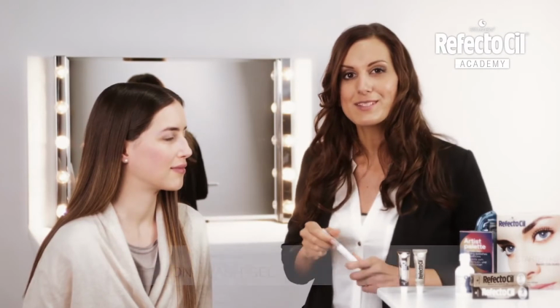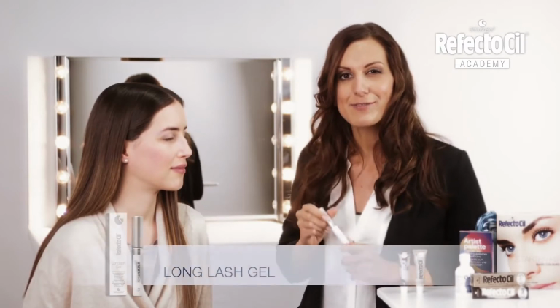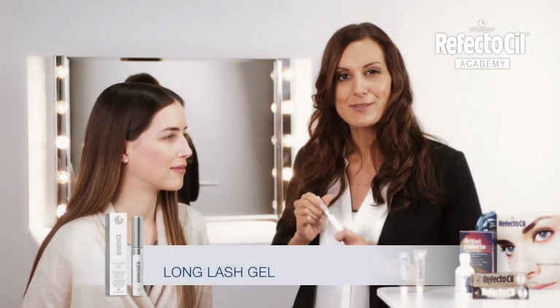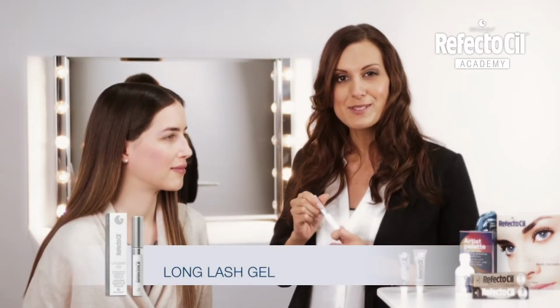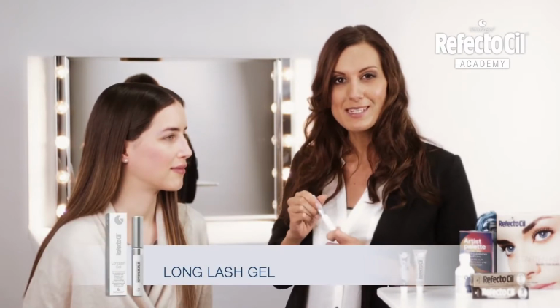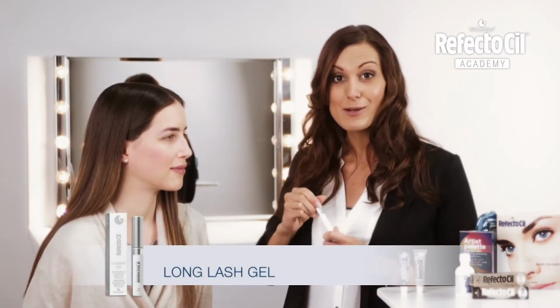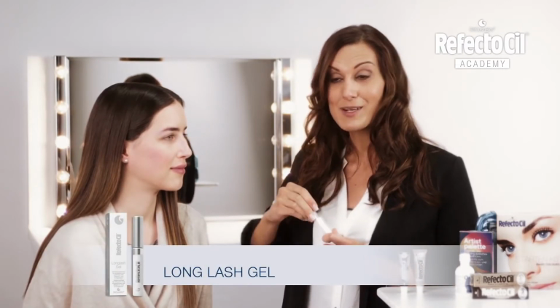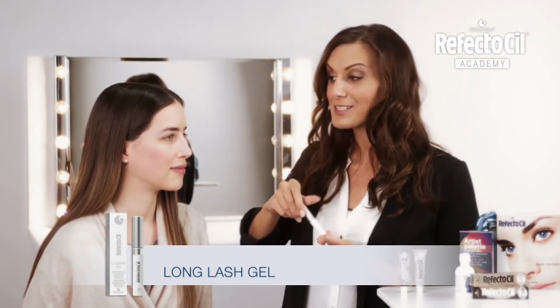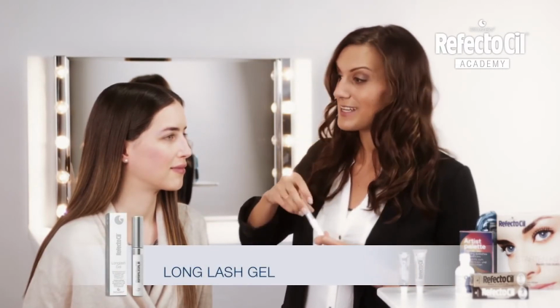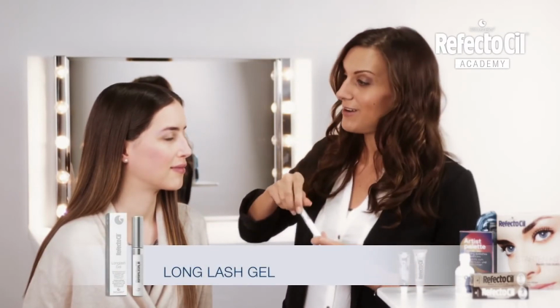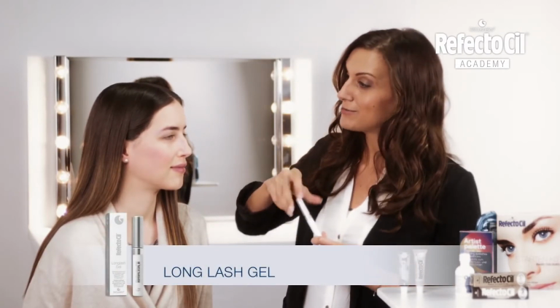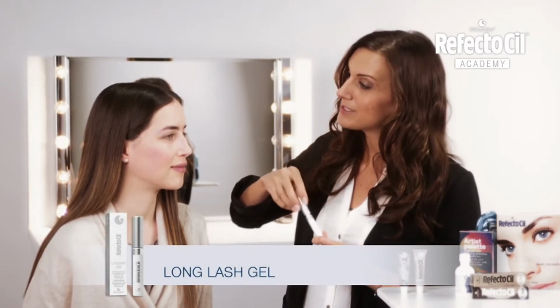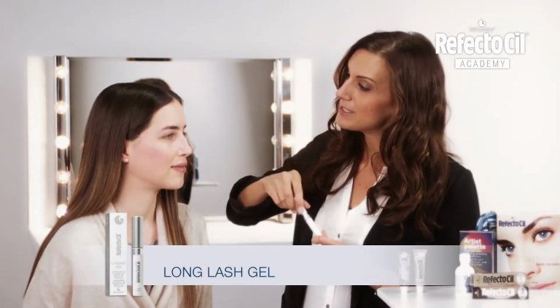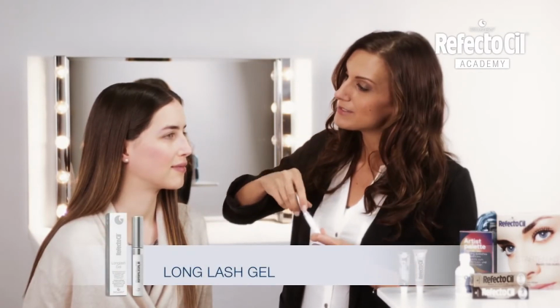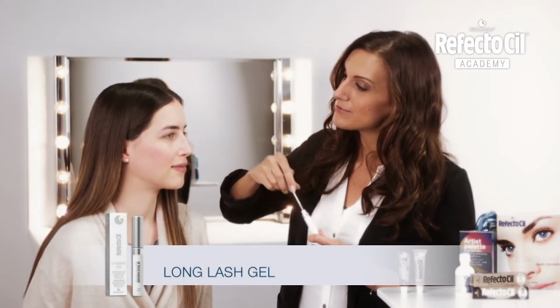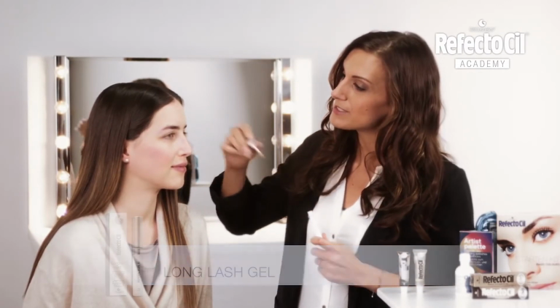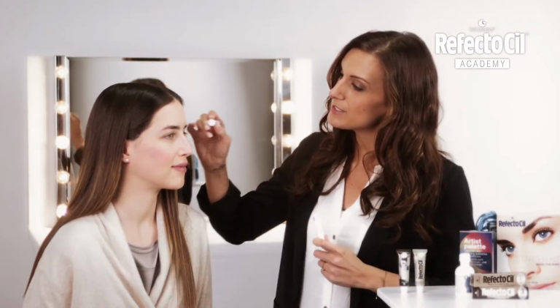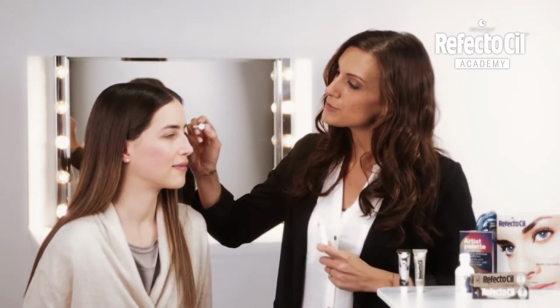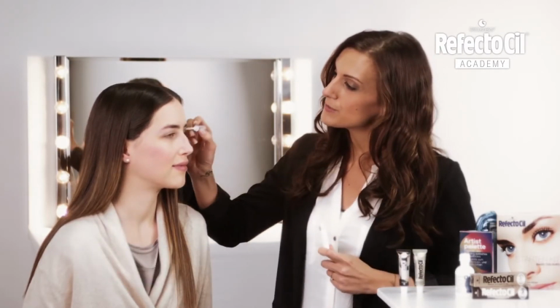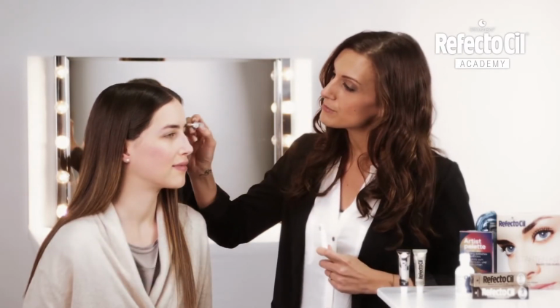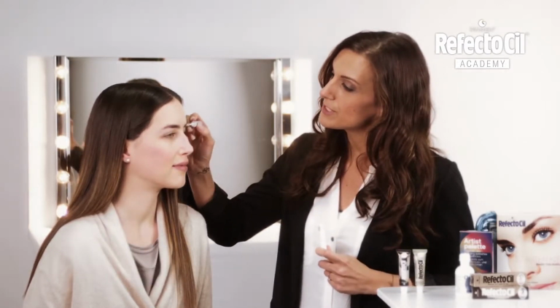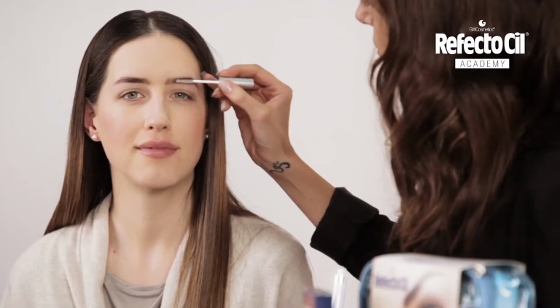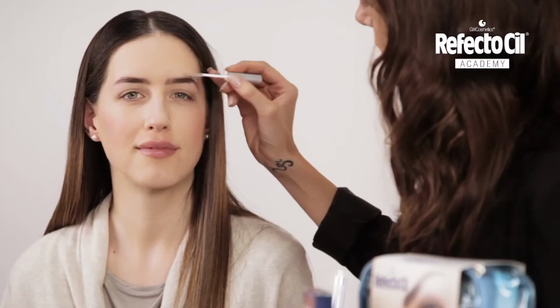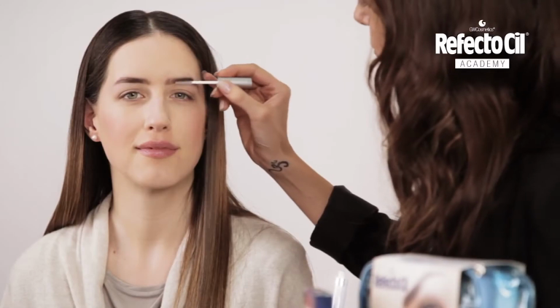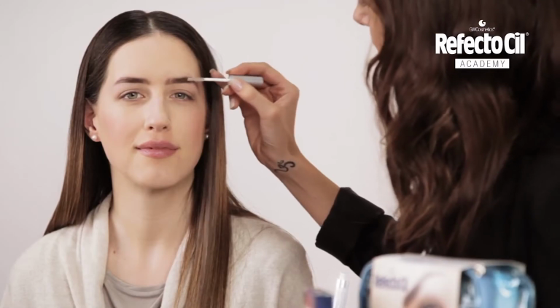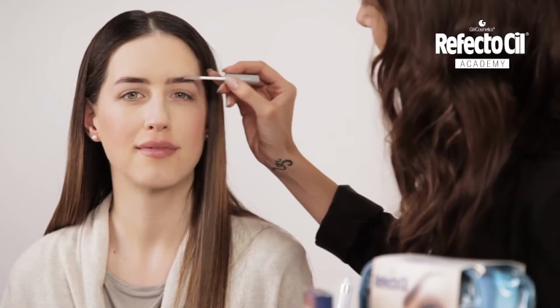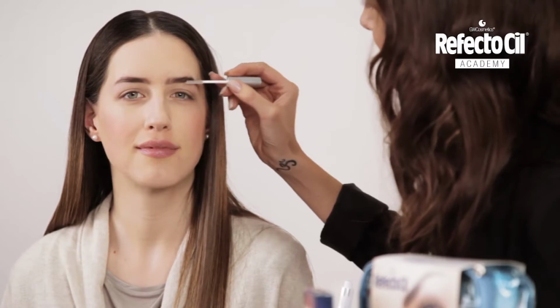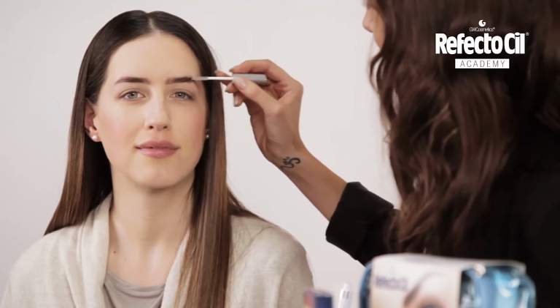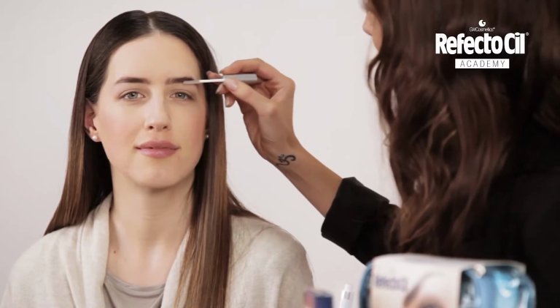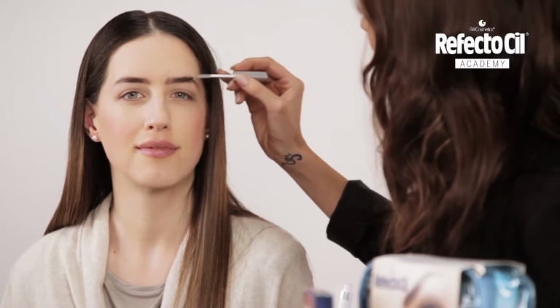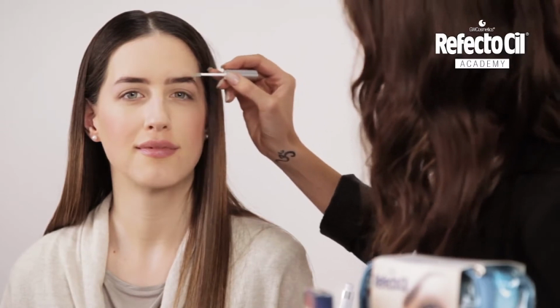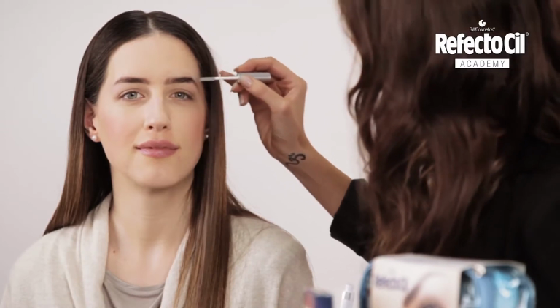Finally, I'll fix the eyebrows with the RefectoCill long lash gel. Simply apply for a finishing touch.